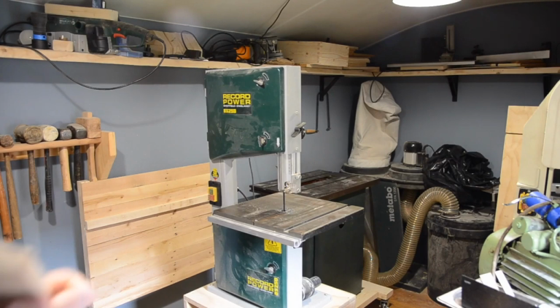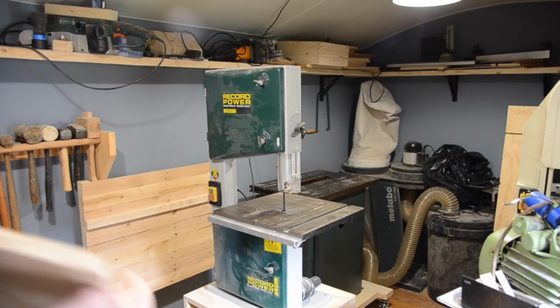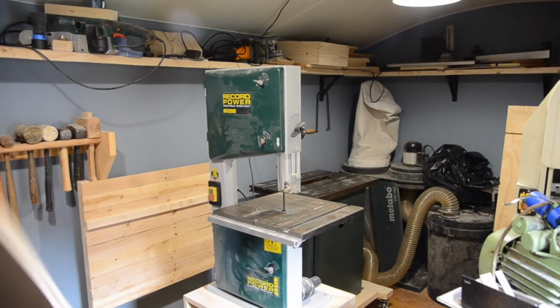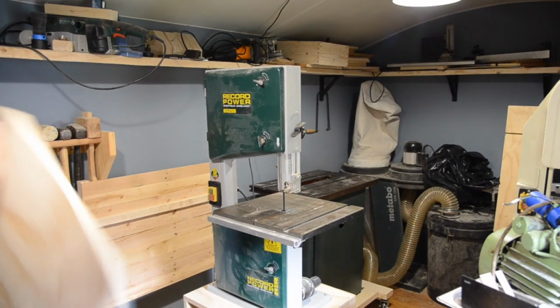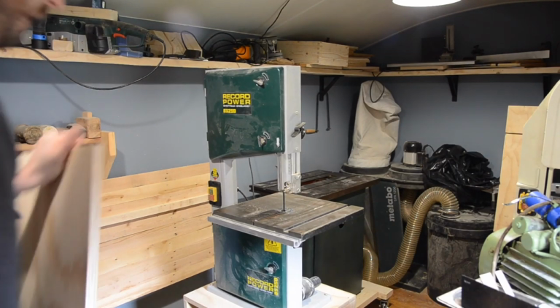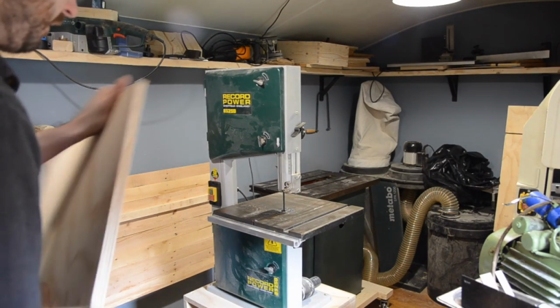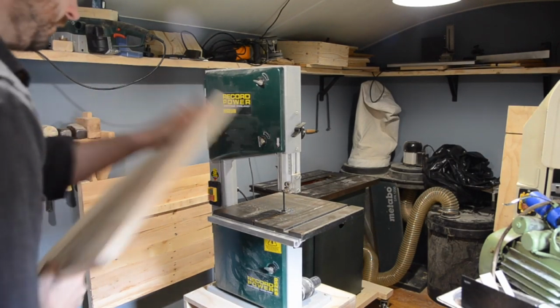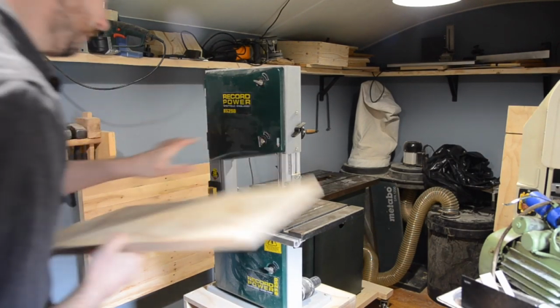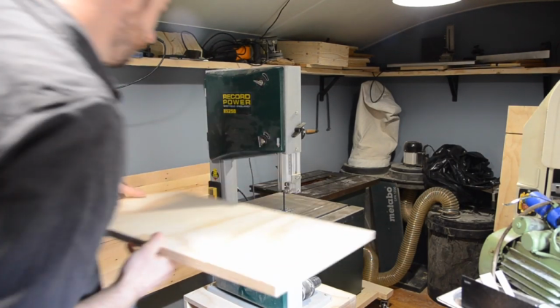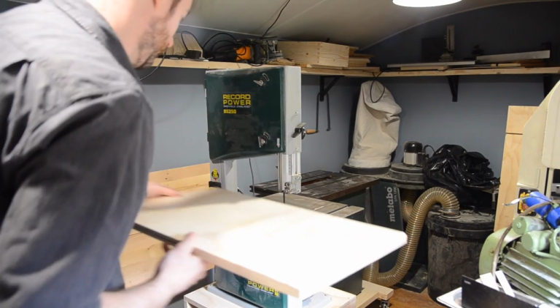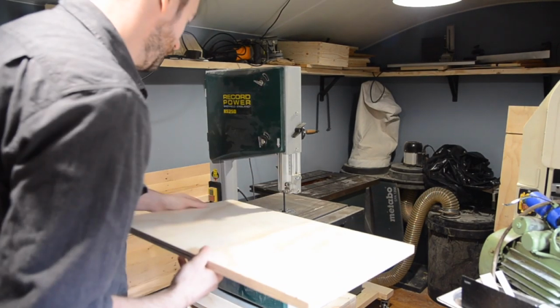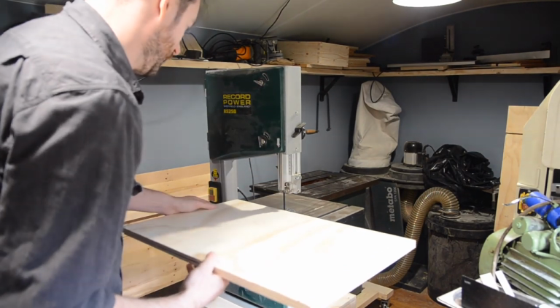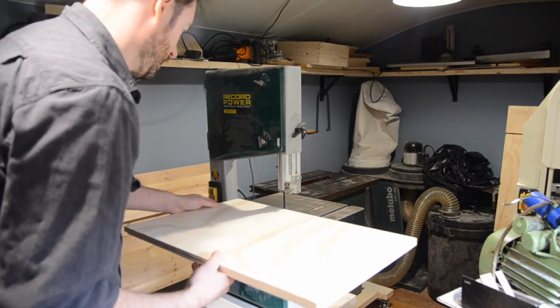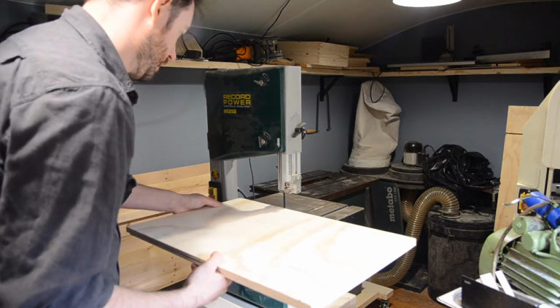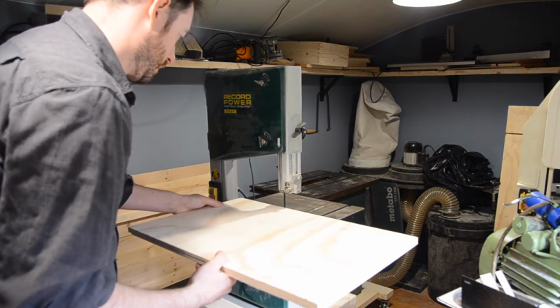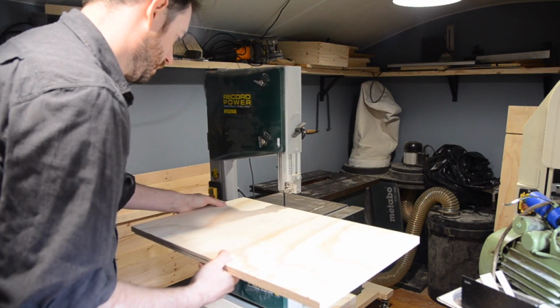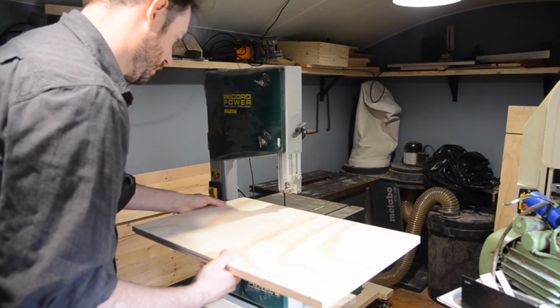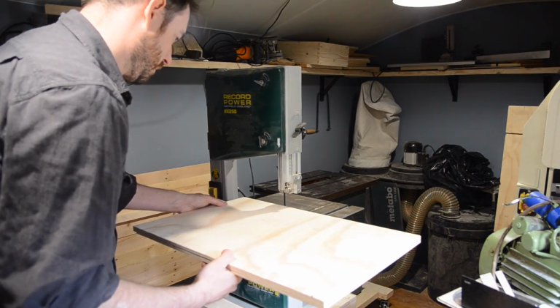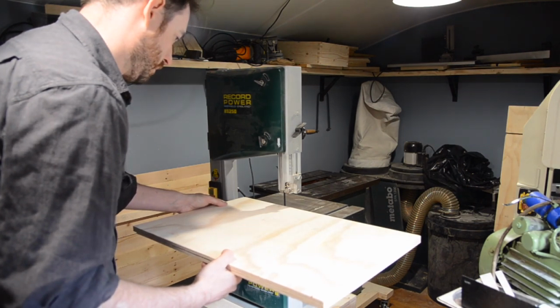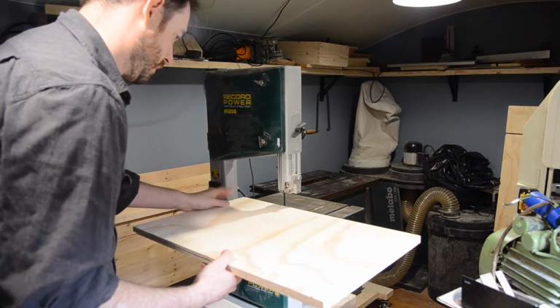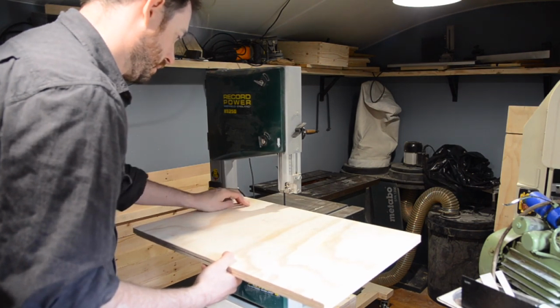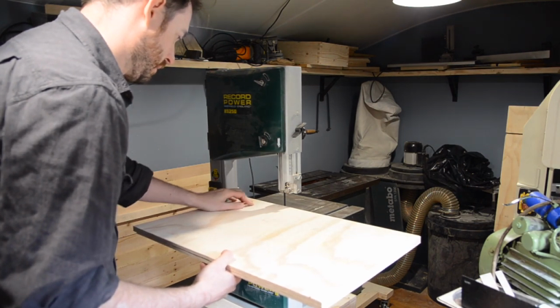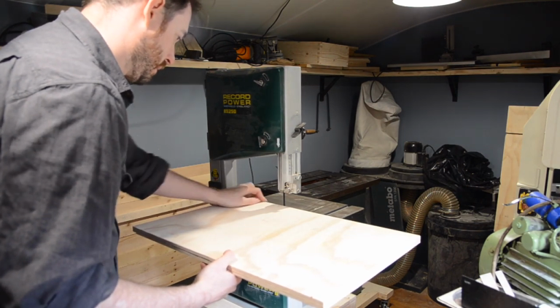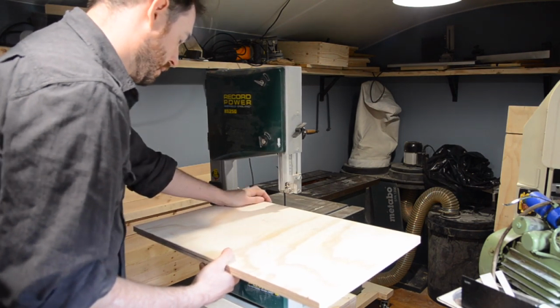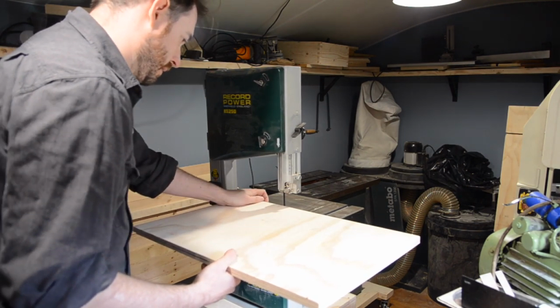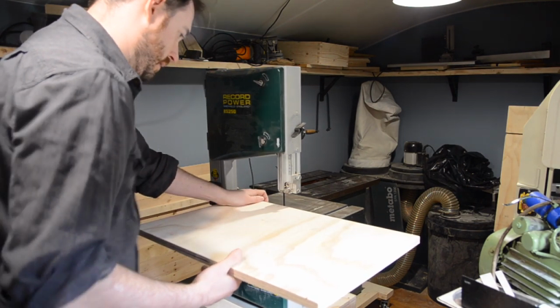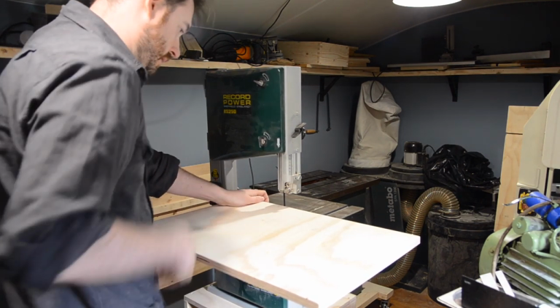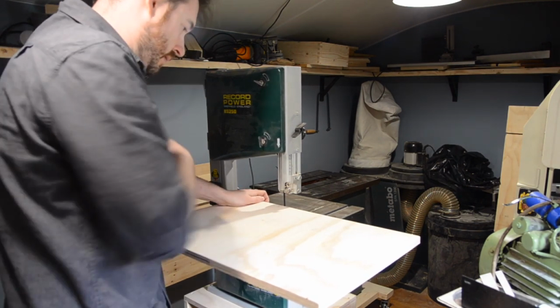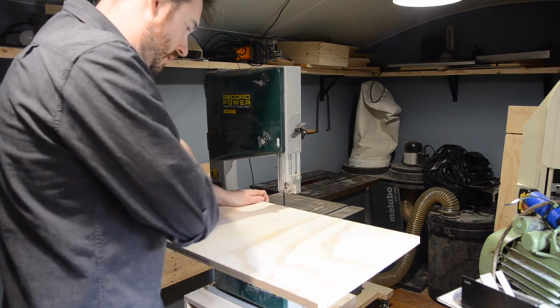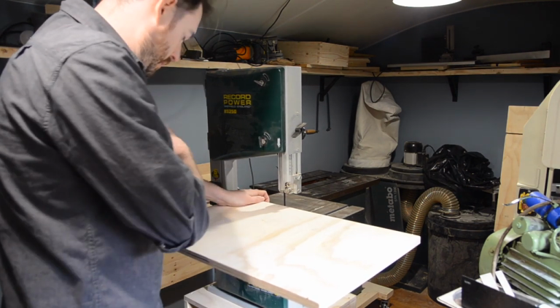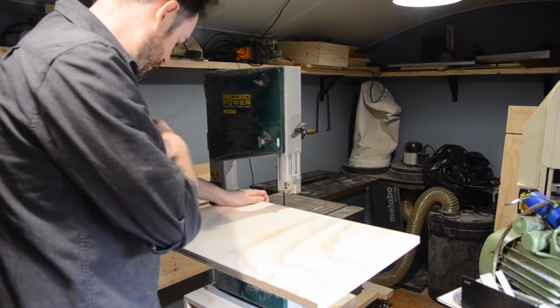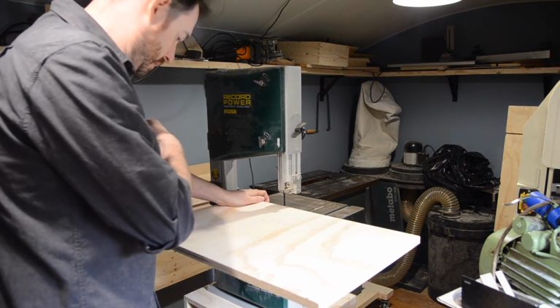The cyclone works great but I have a problem with a collapsing barrel. Before I can sort it out I need to make a jig.